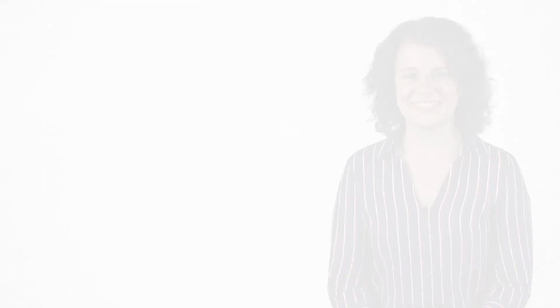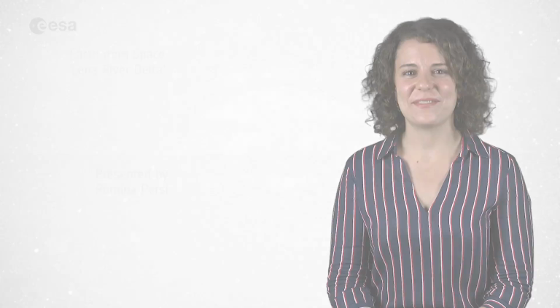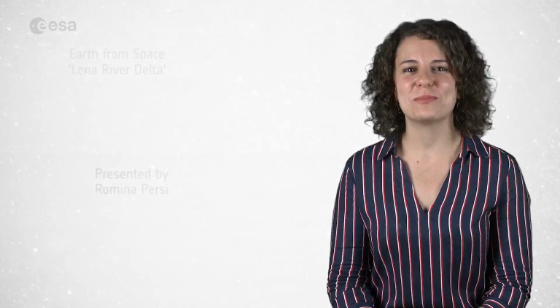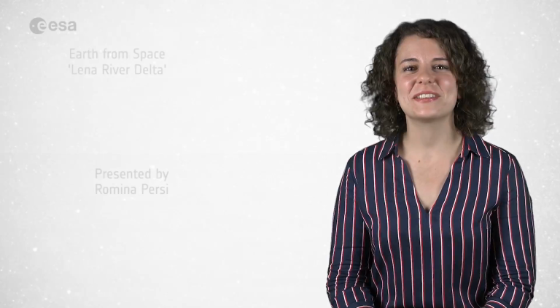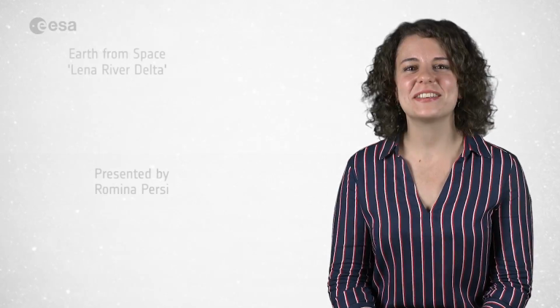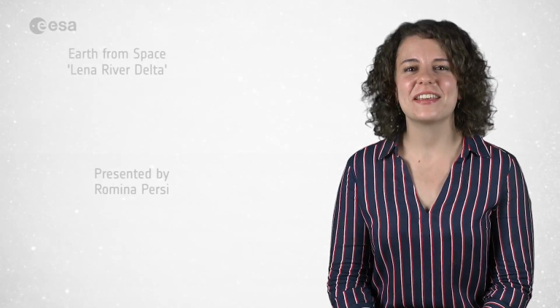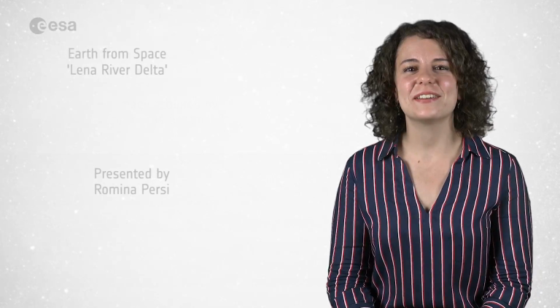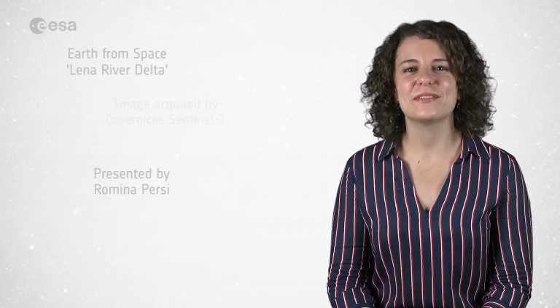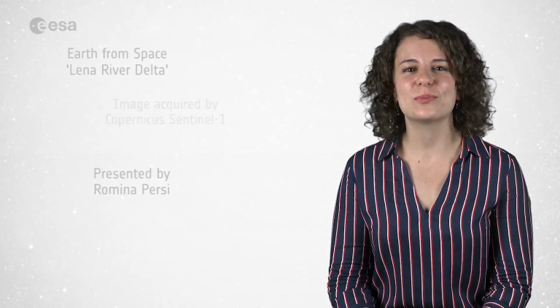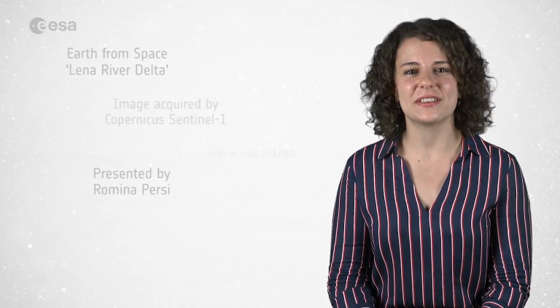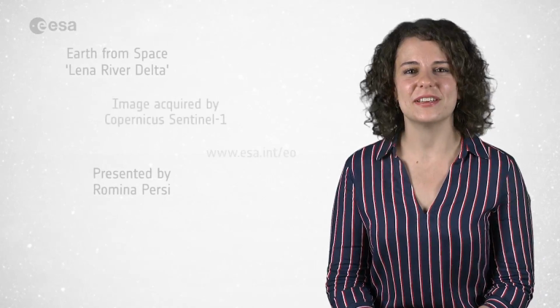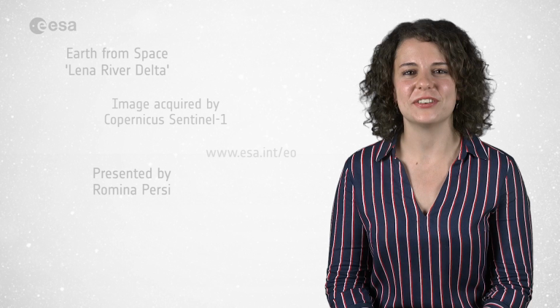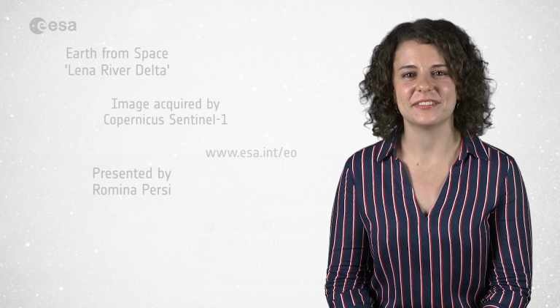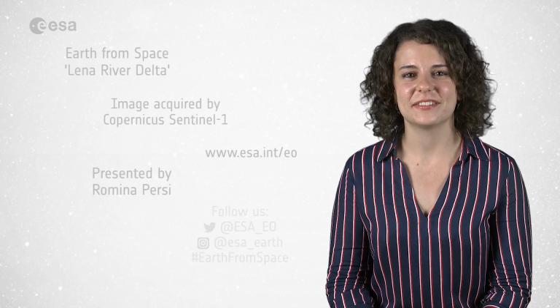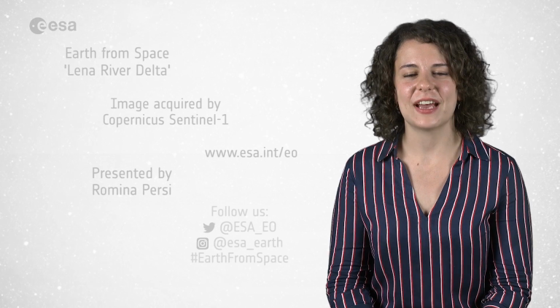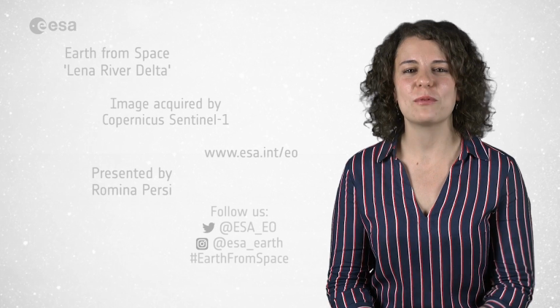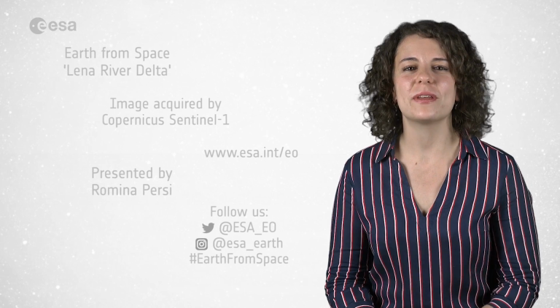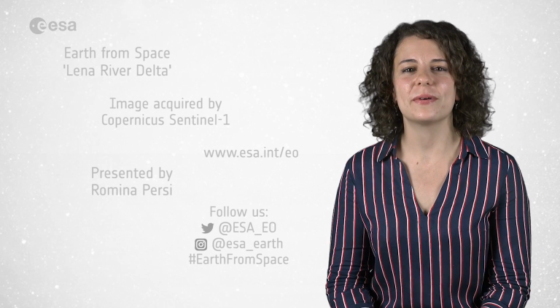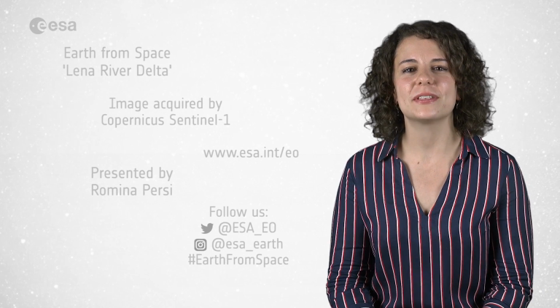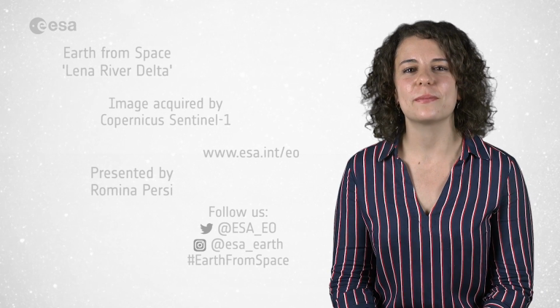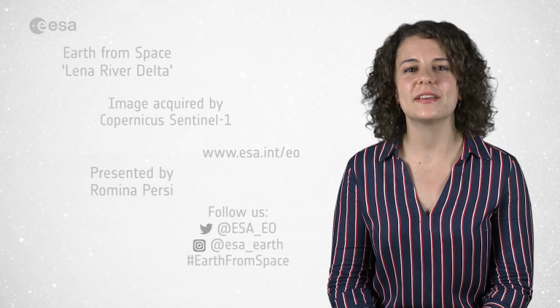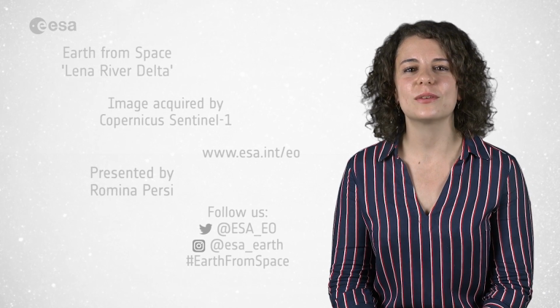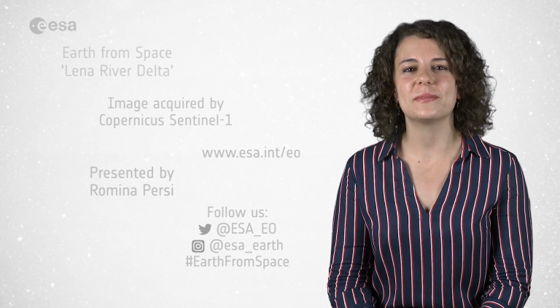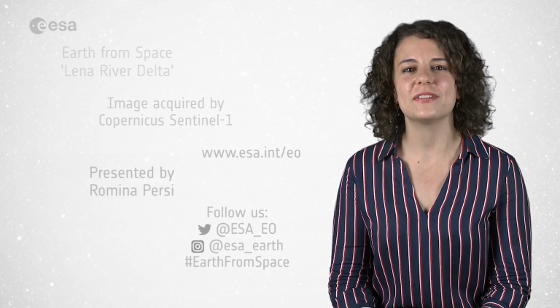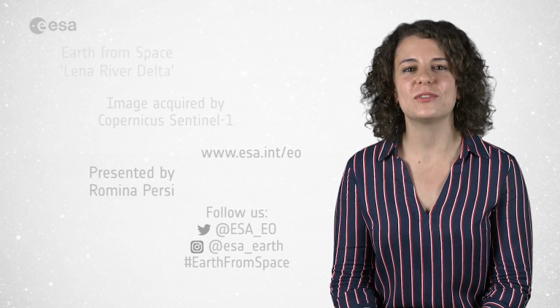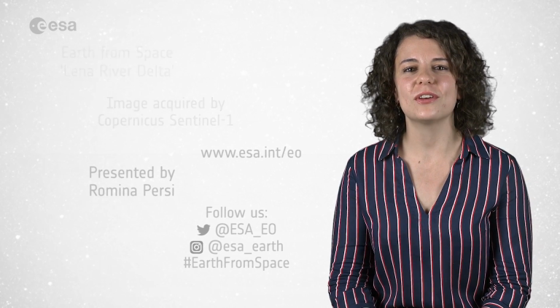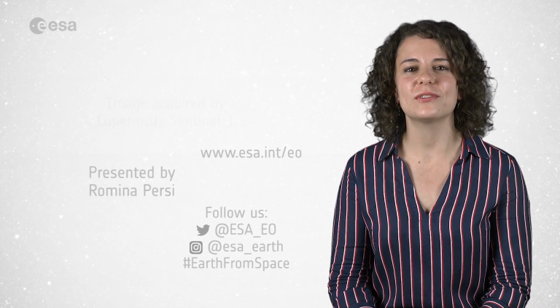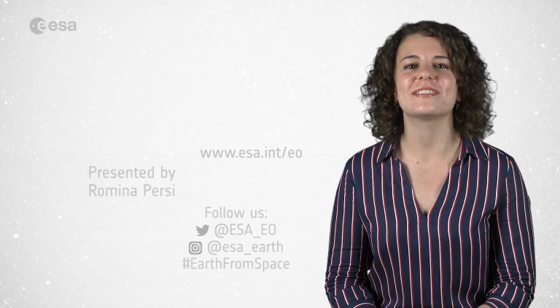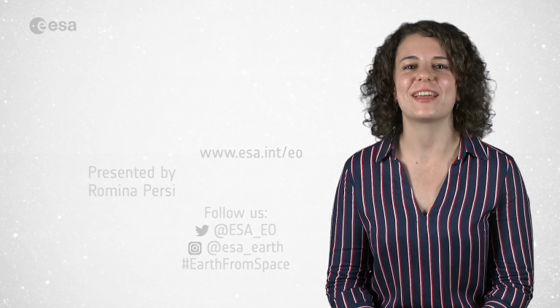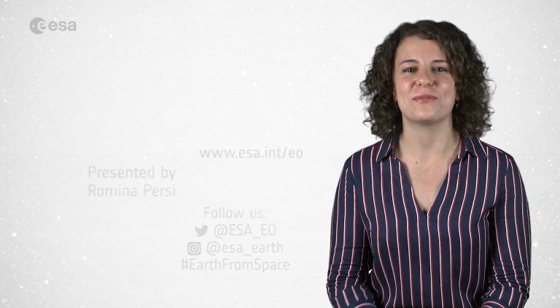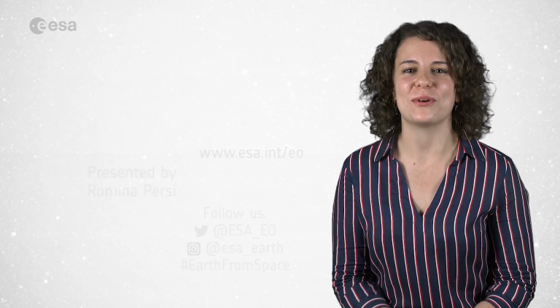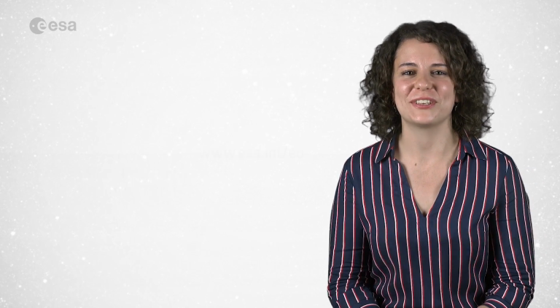And this brings us to the end of this week's edition. I'm Romina Percy from the ESA Web TV studios. Thank you for watching.